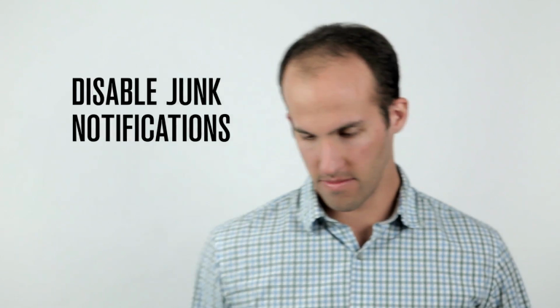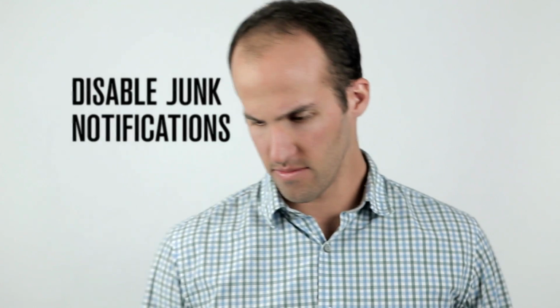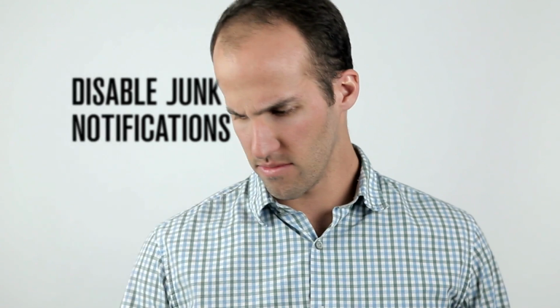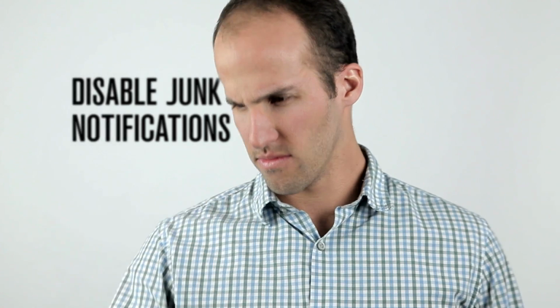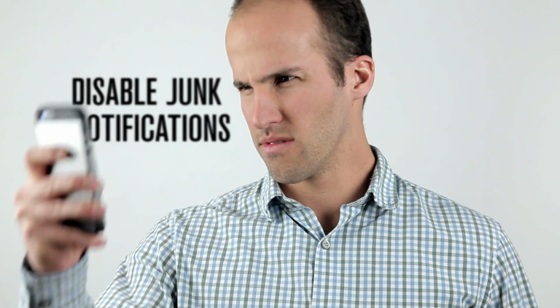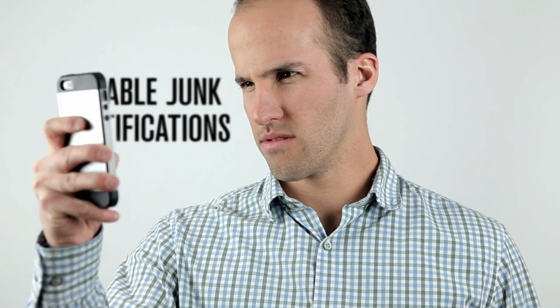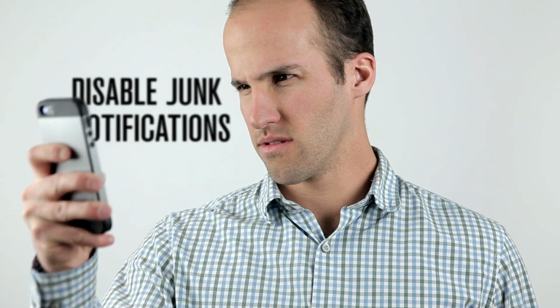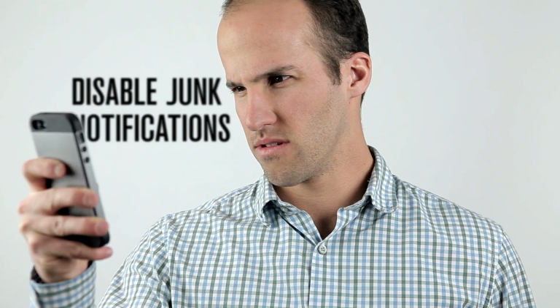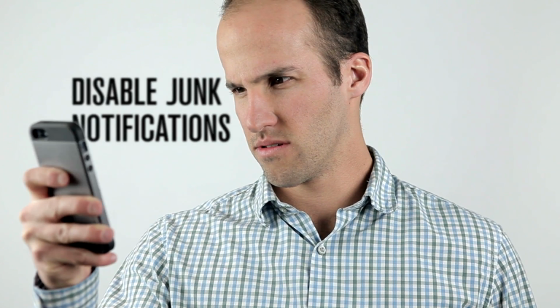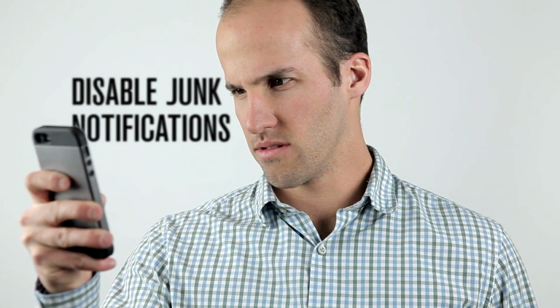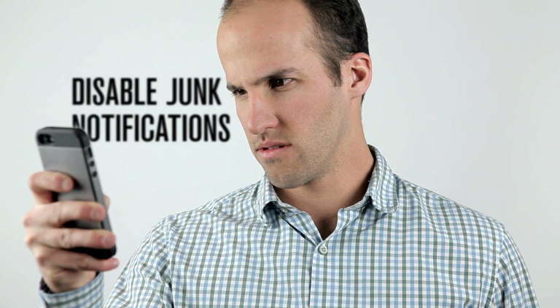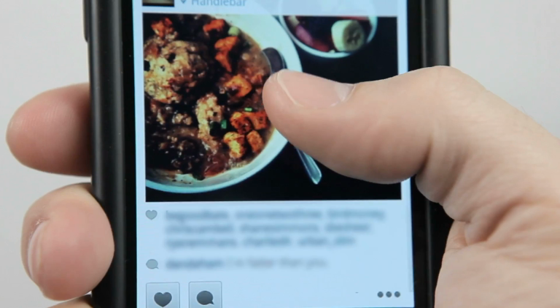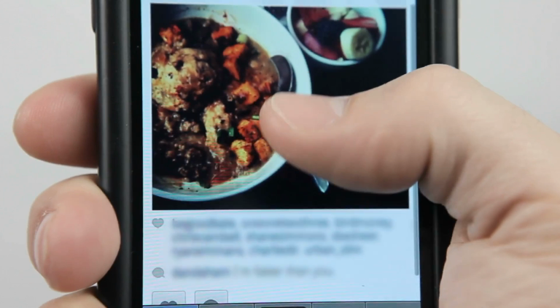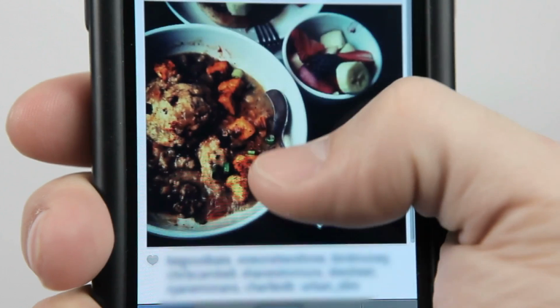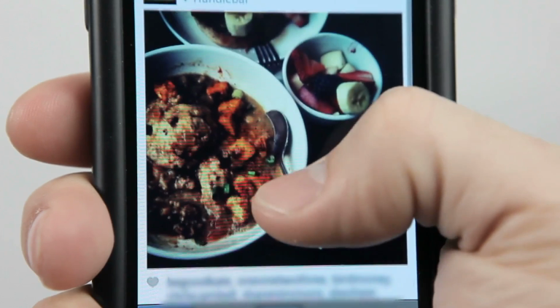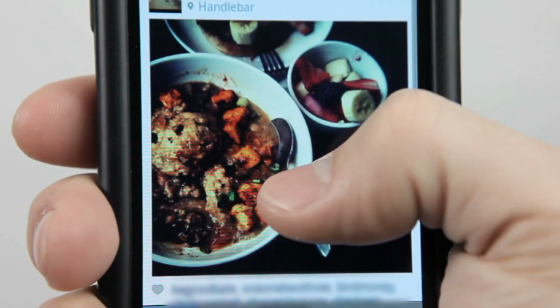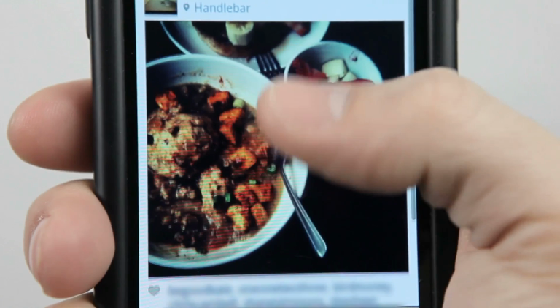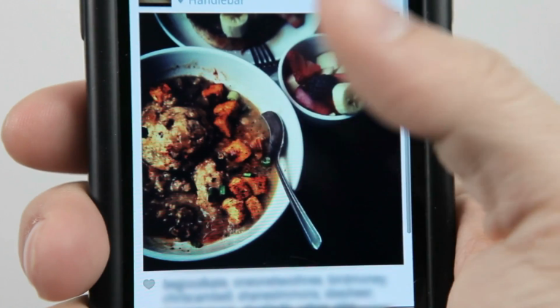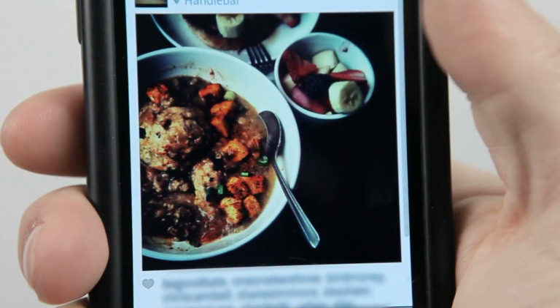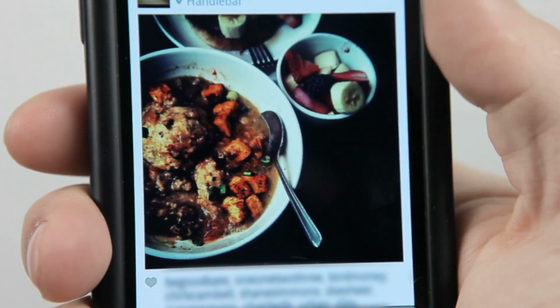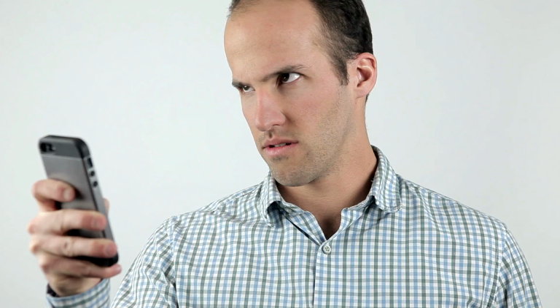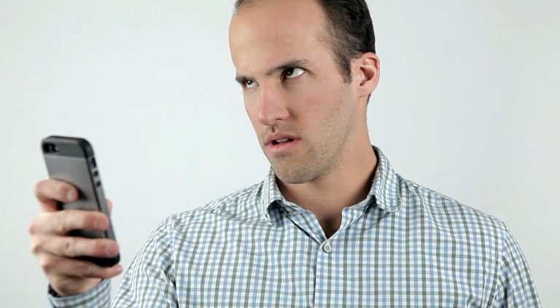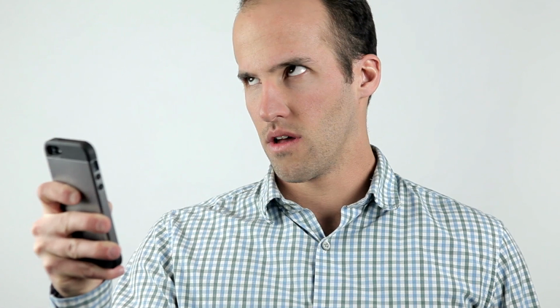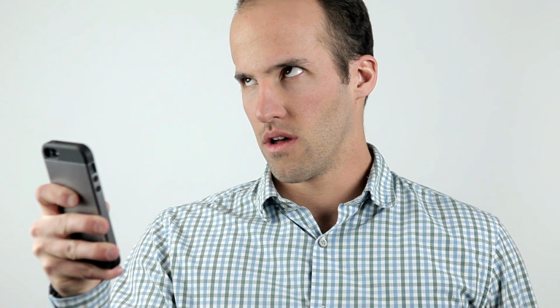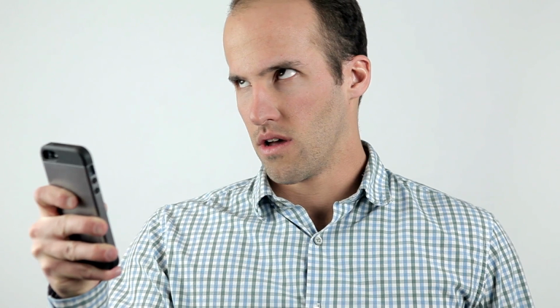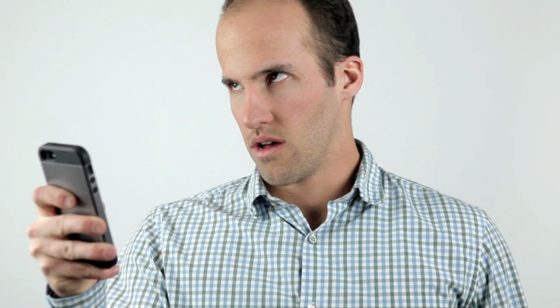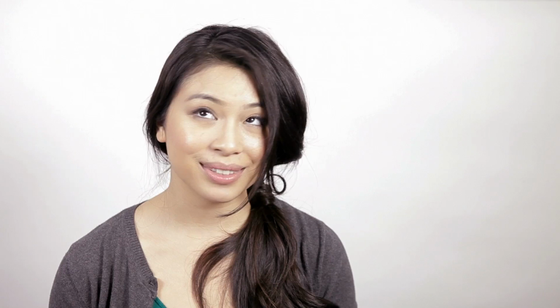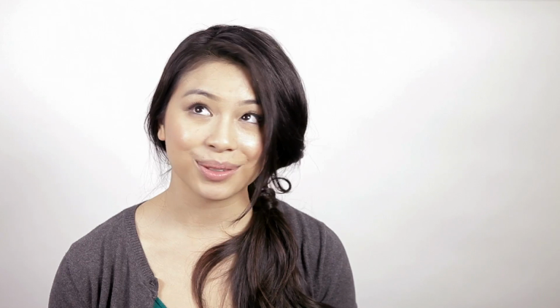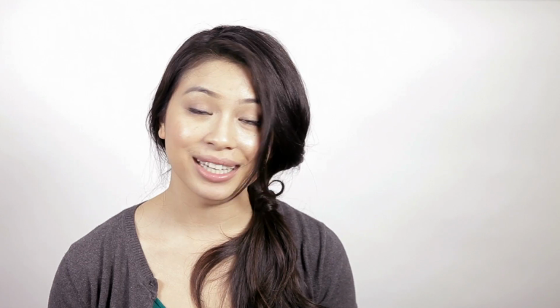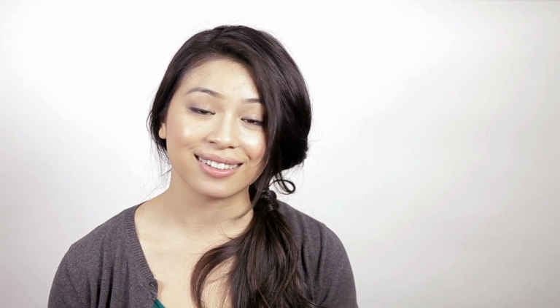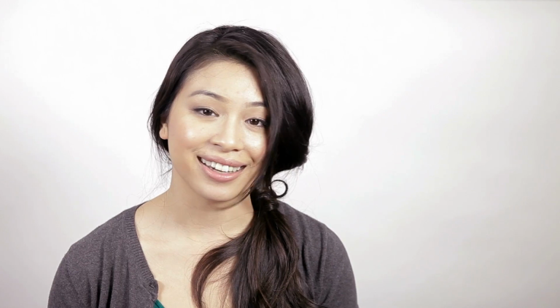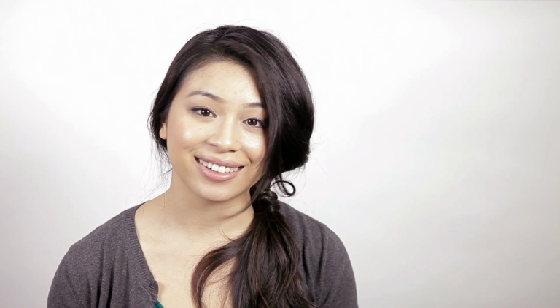Finally, disable junk notifications. That photo of your friend's dinner plan on Instagram can wait till later.